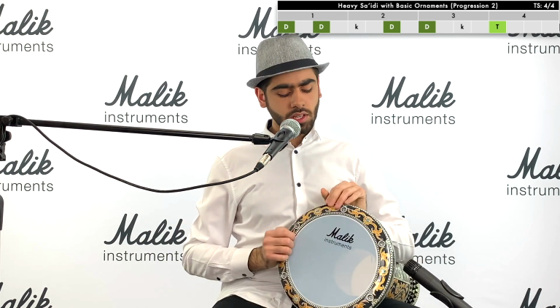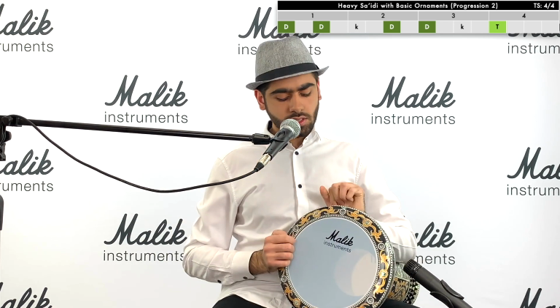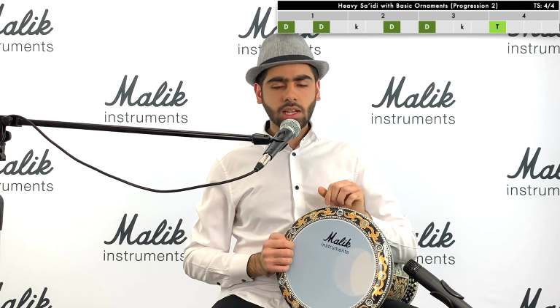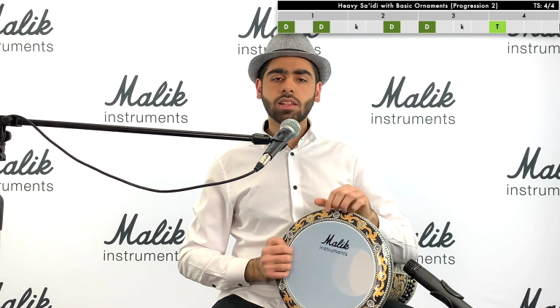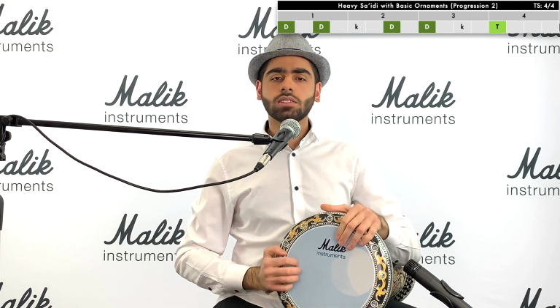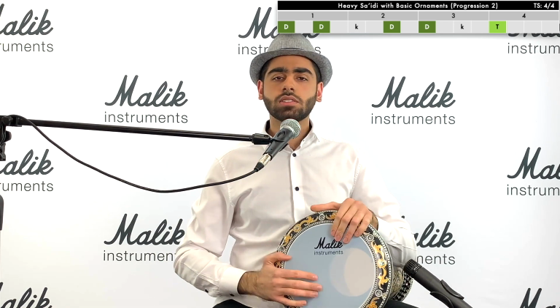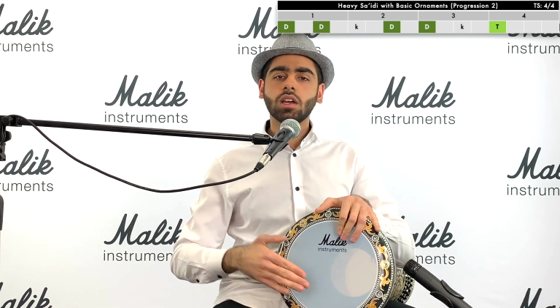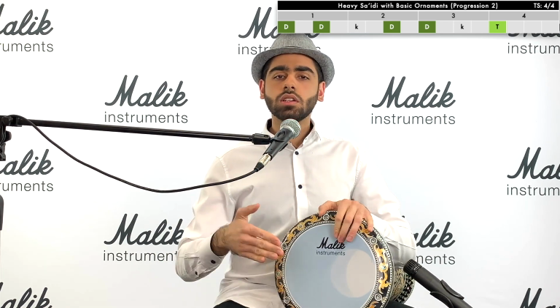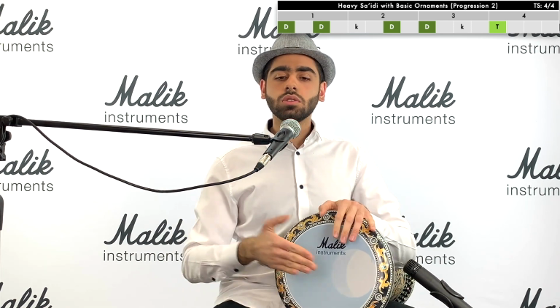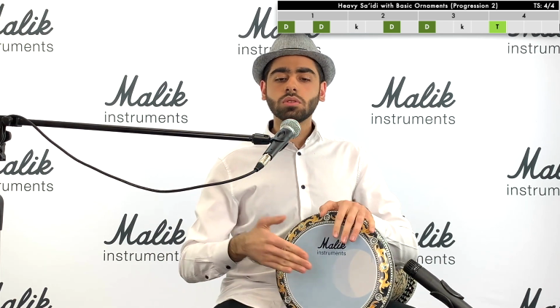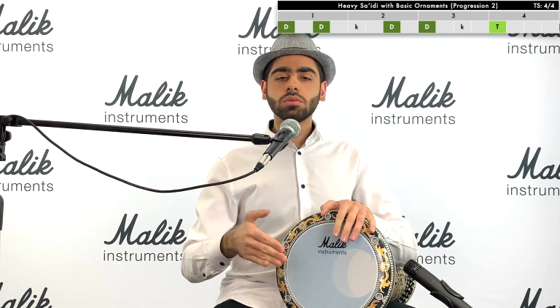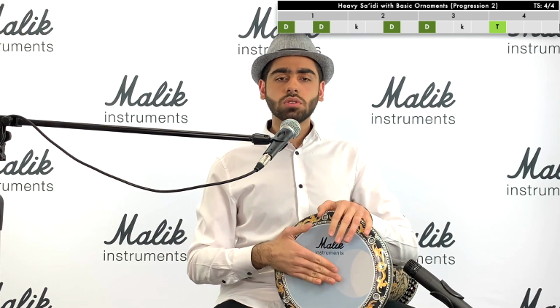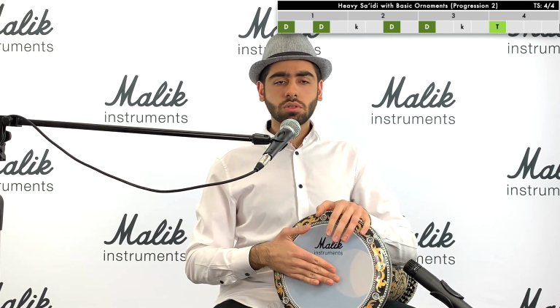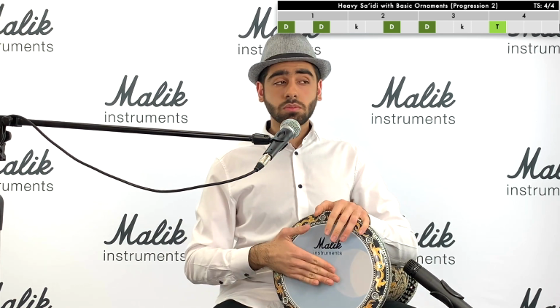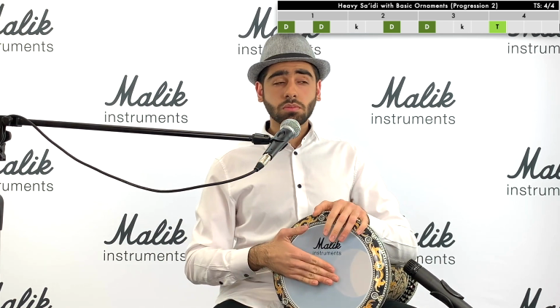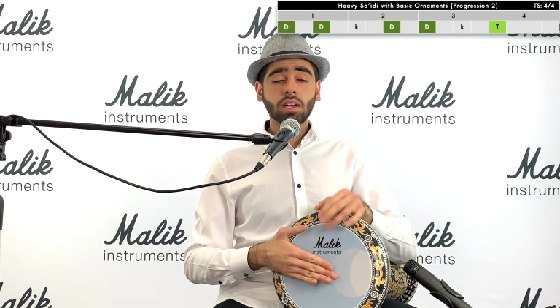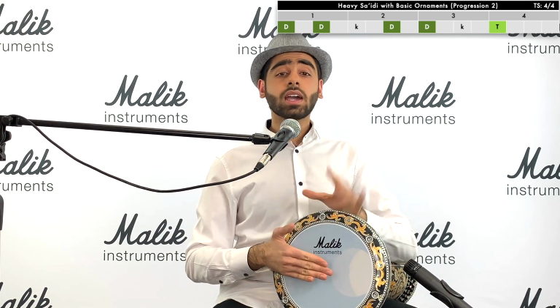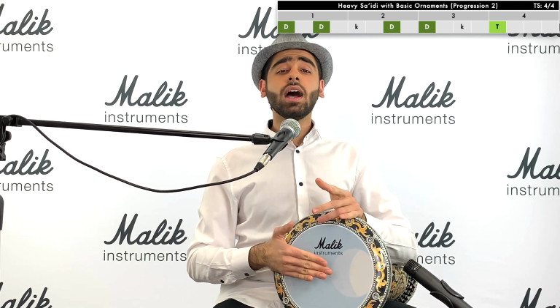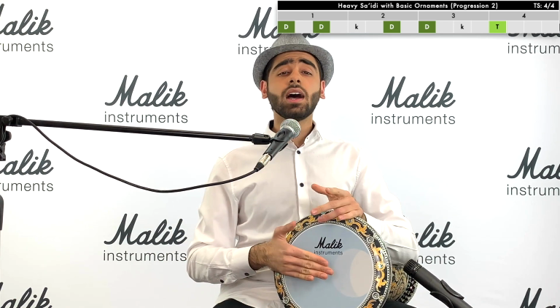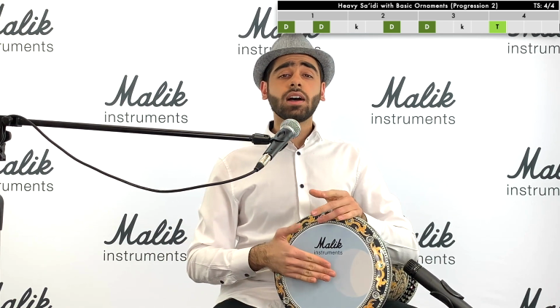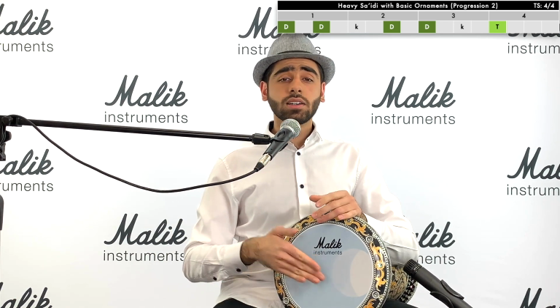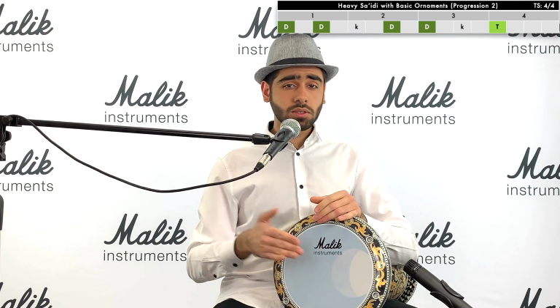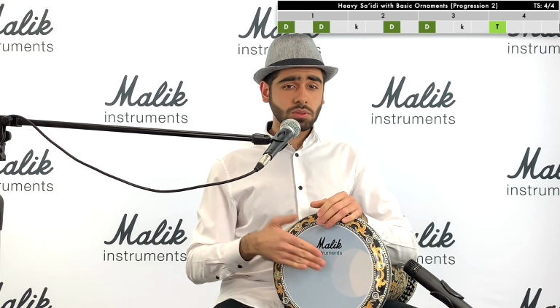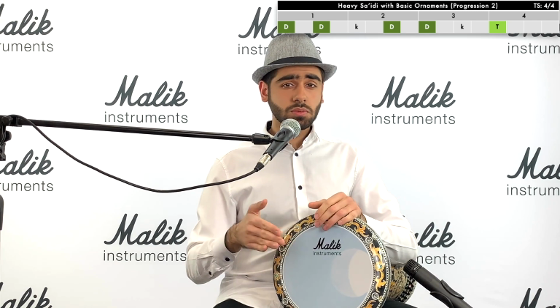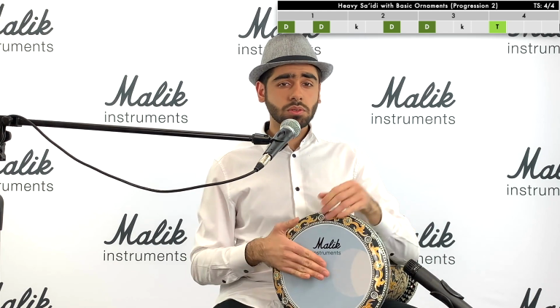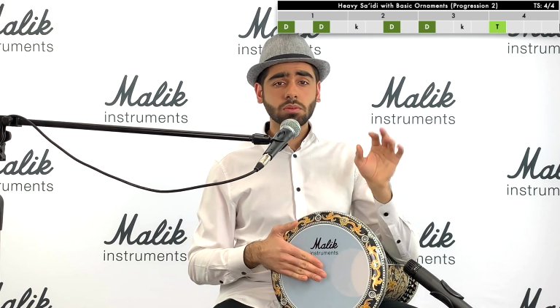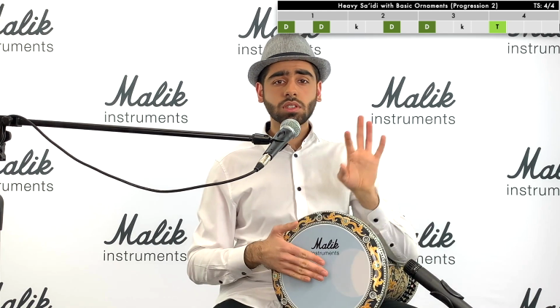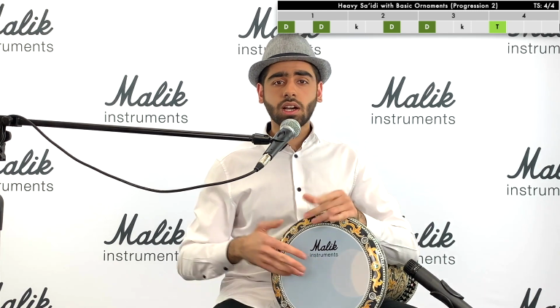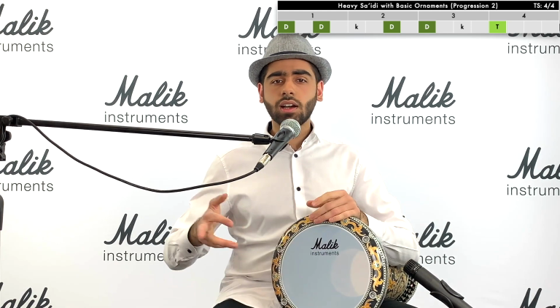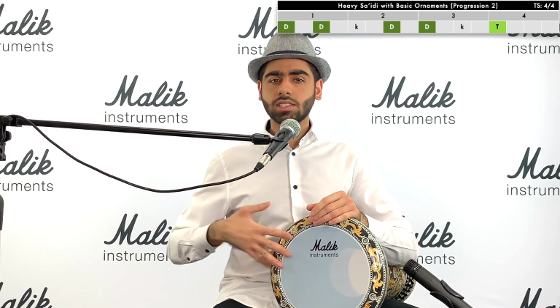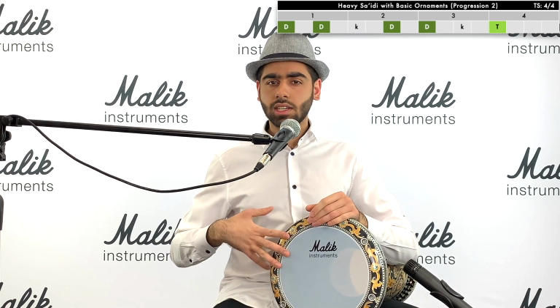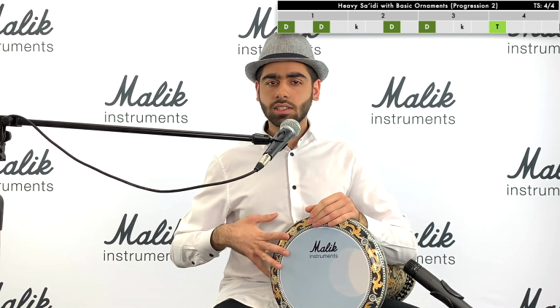It's going to sound like this: dum-dum-ka-doom-doom-ka-taq.